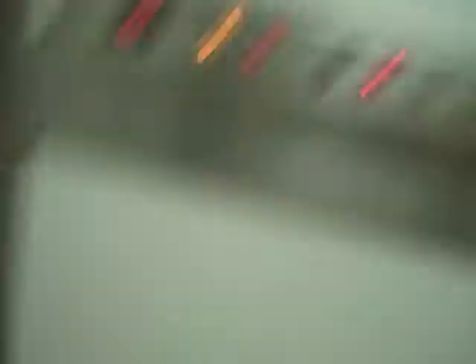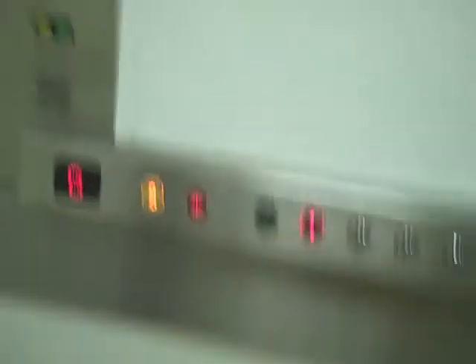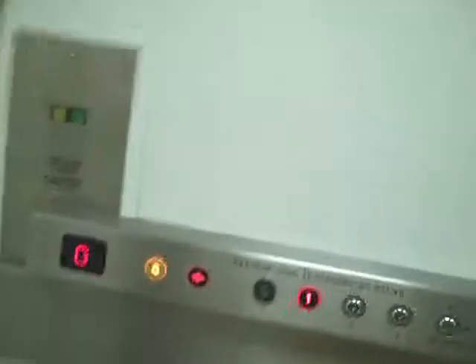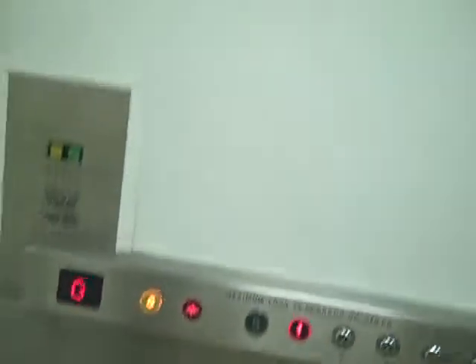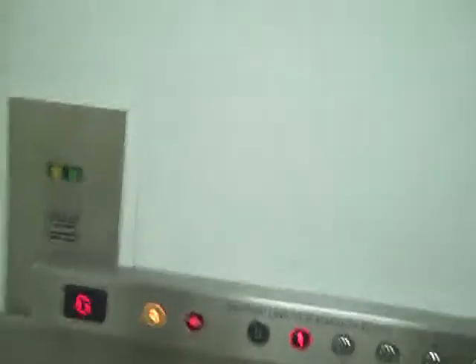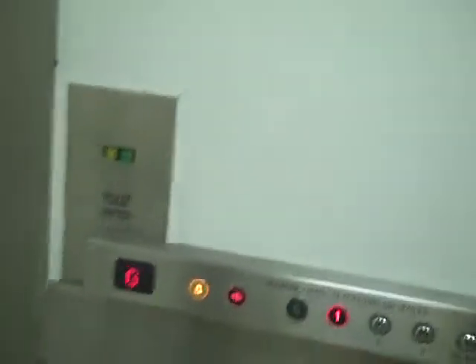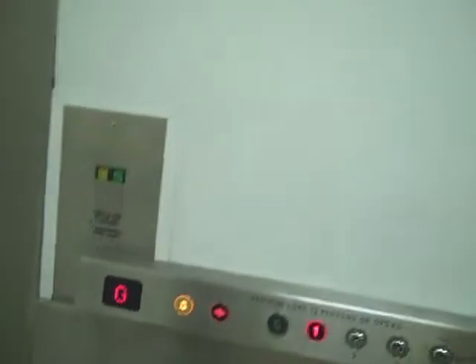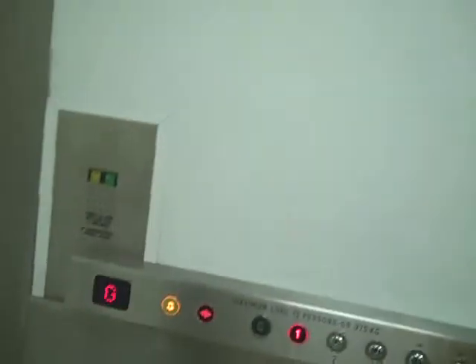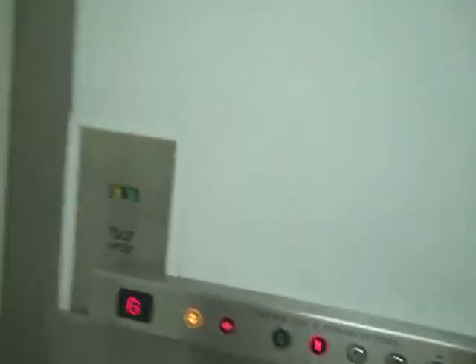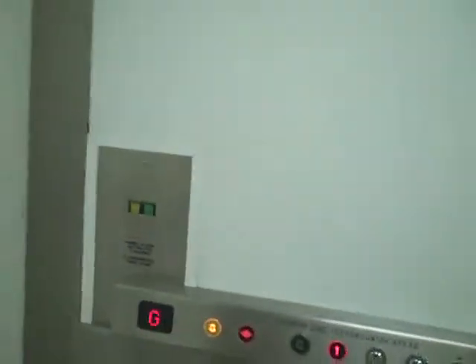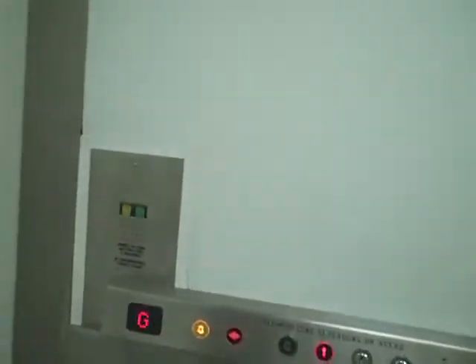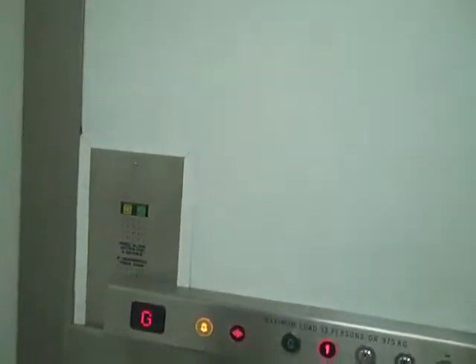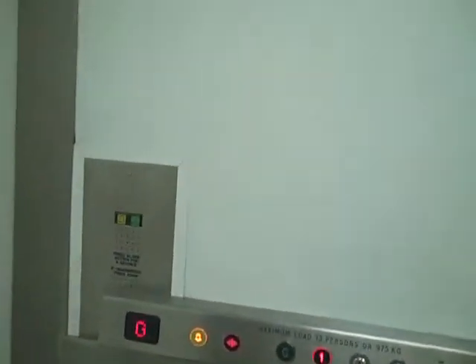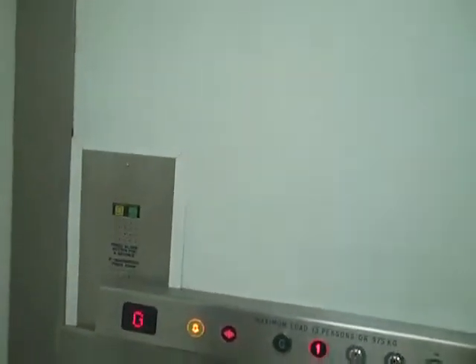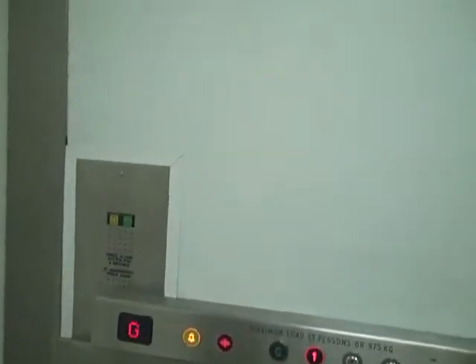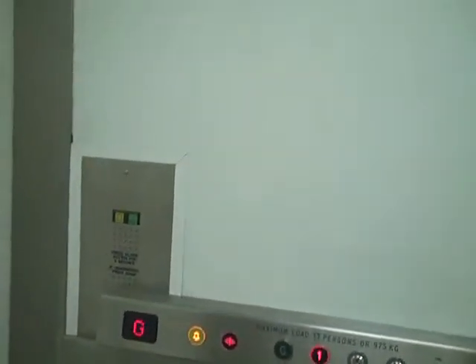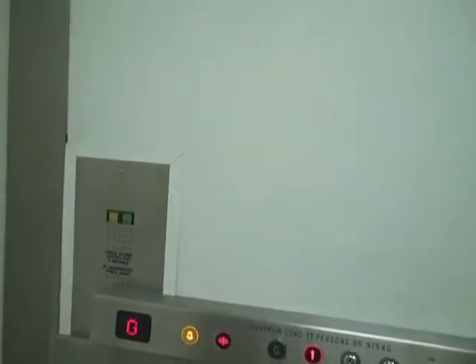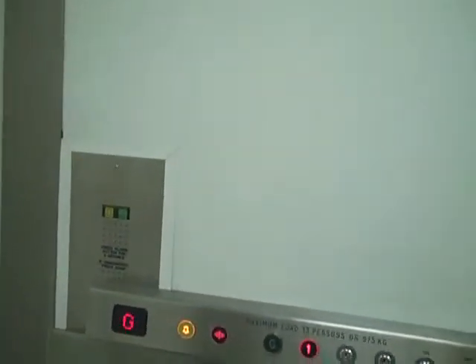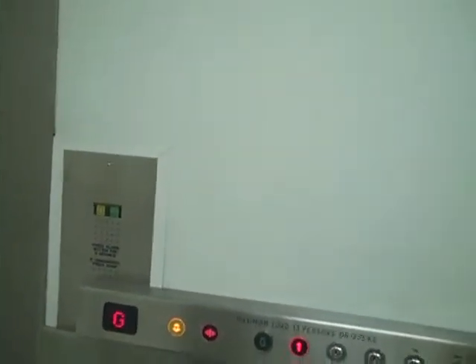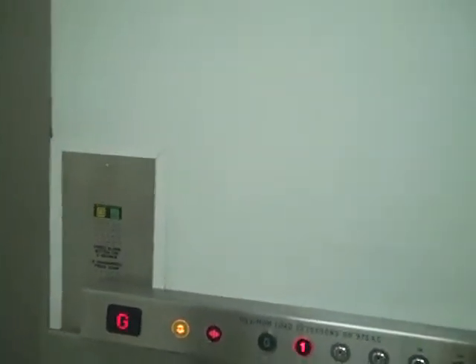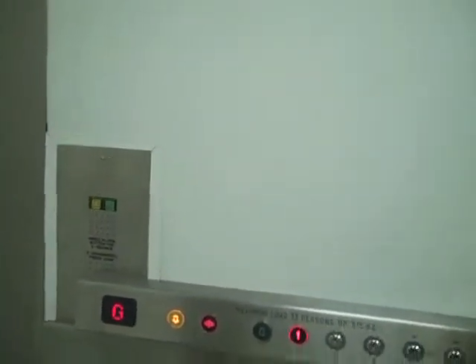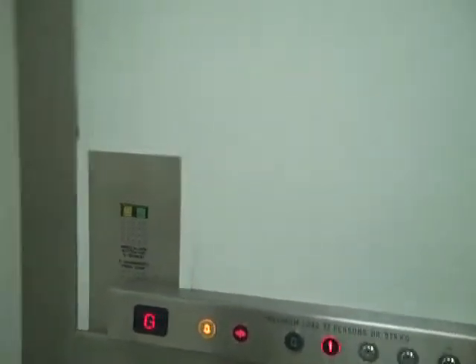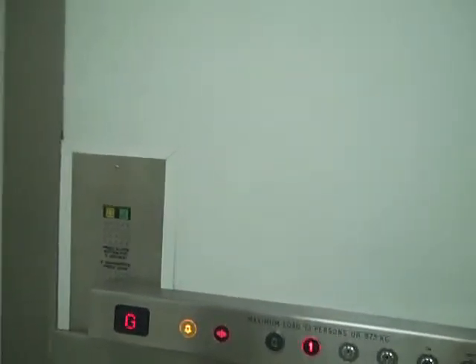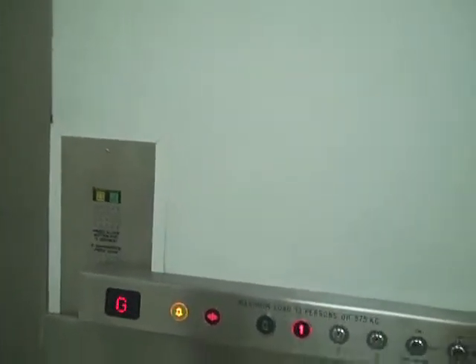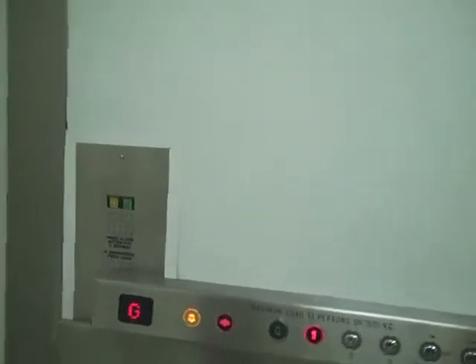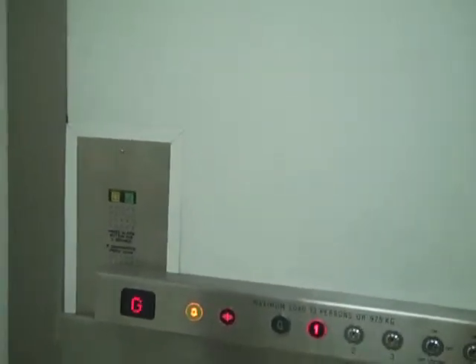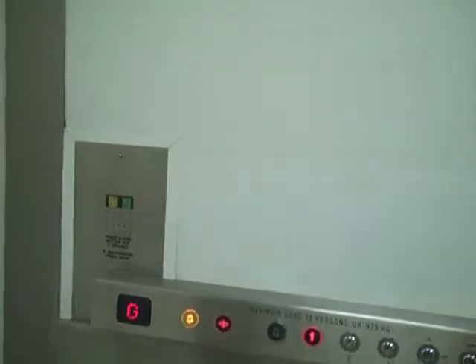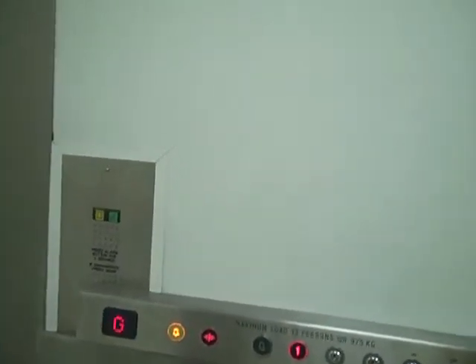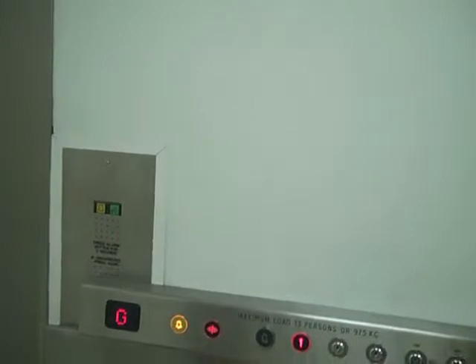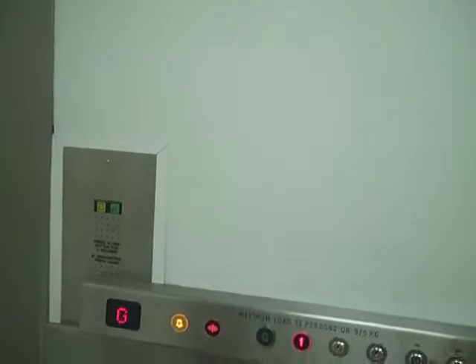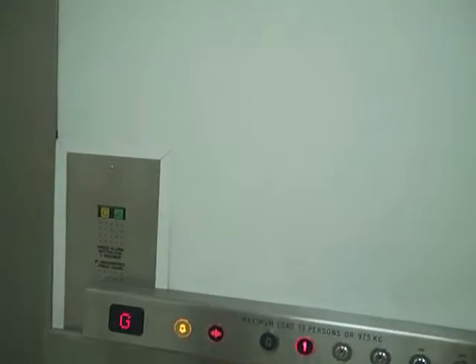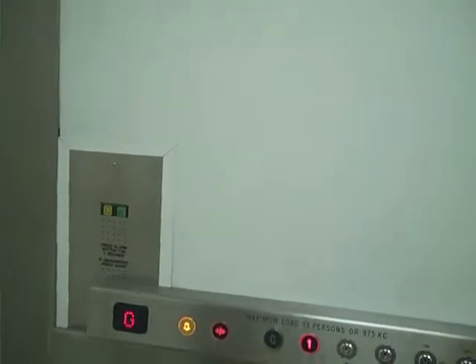It used to be a Kone lift. It was modernised to a Generic 21st Century Lift Limited.